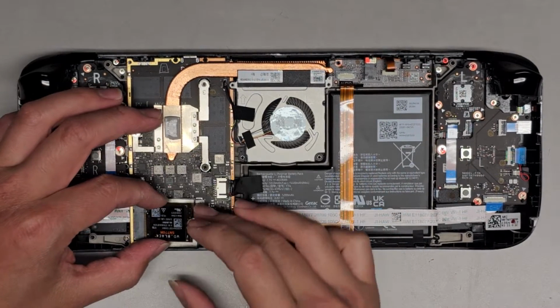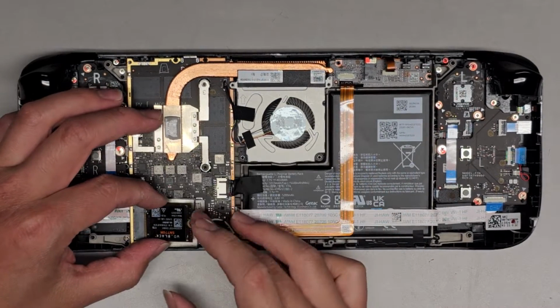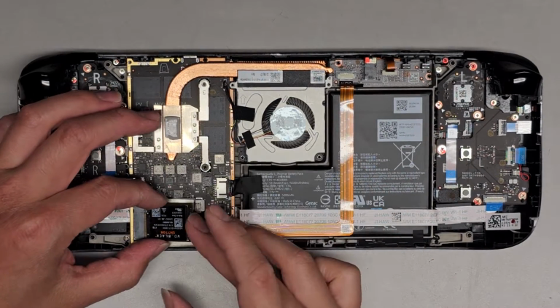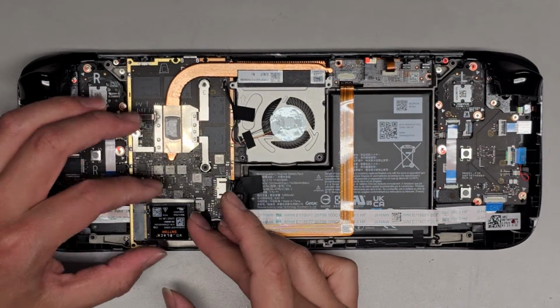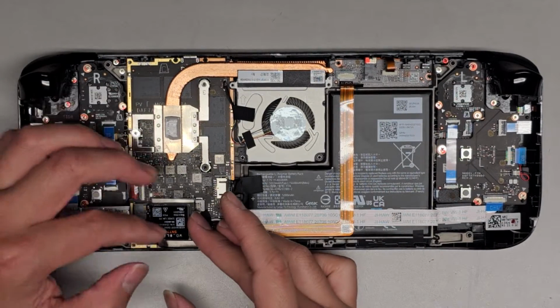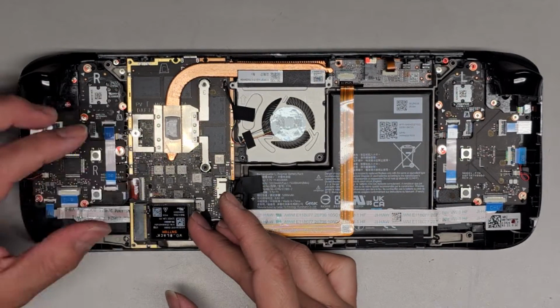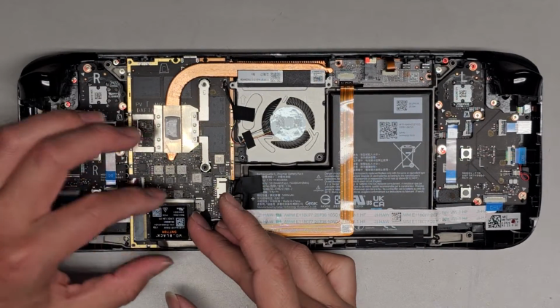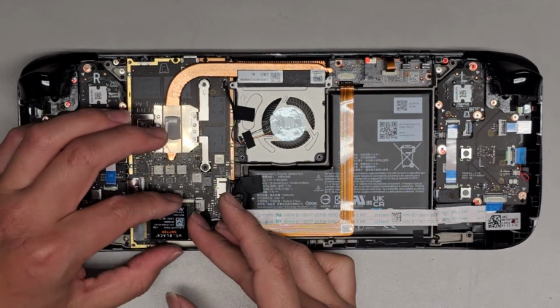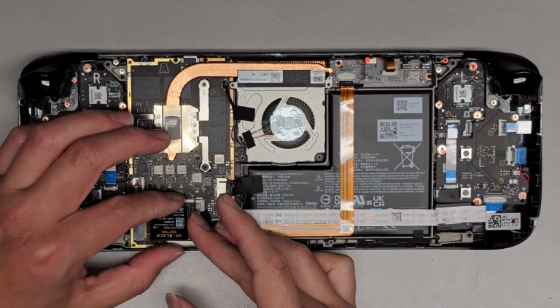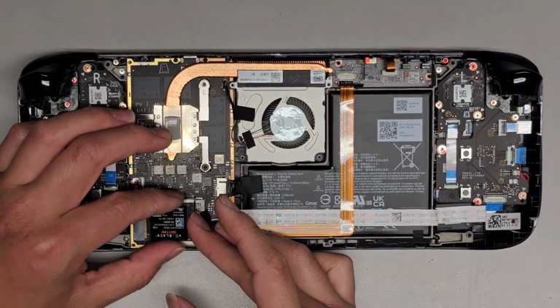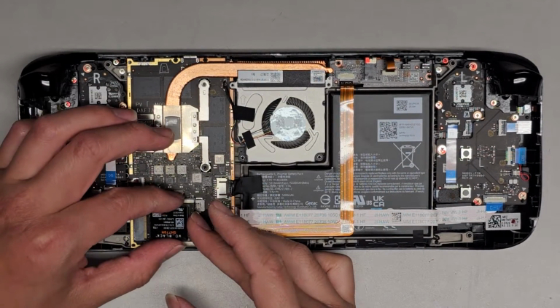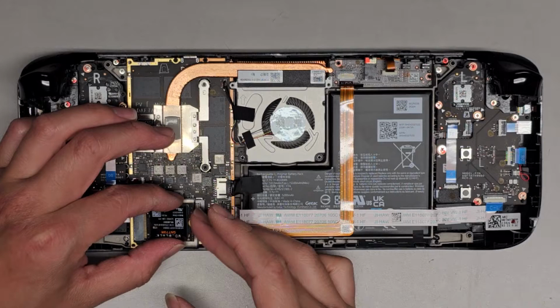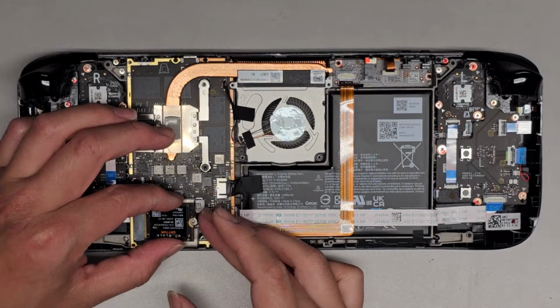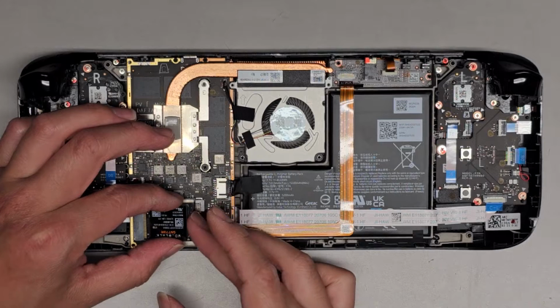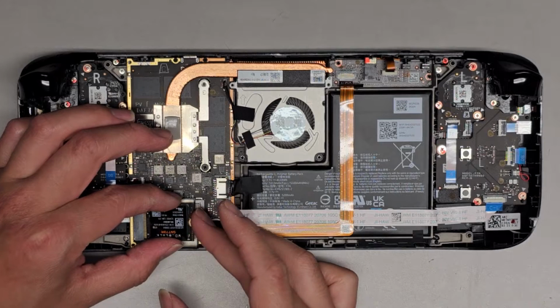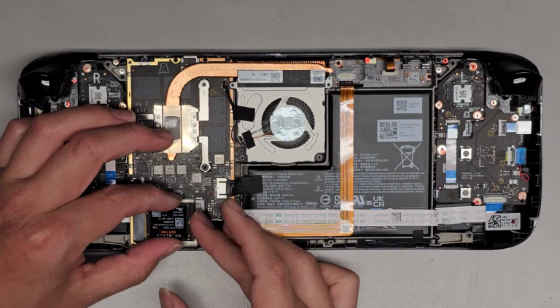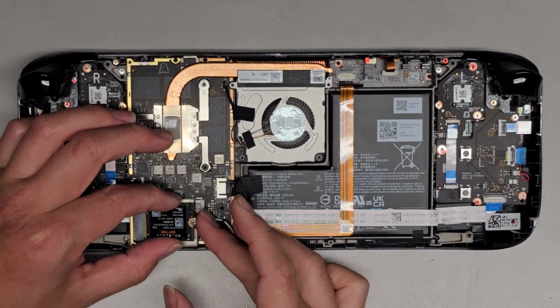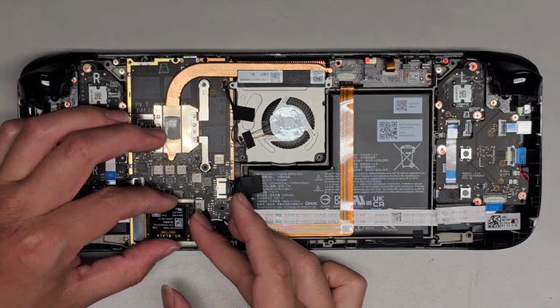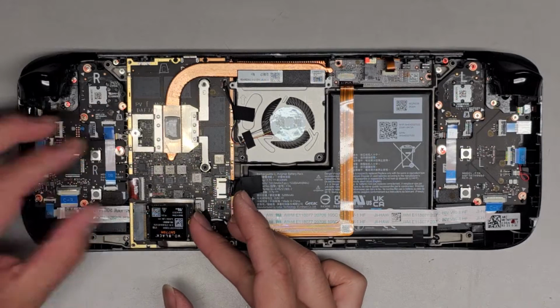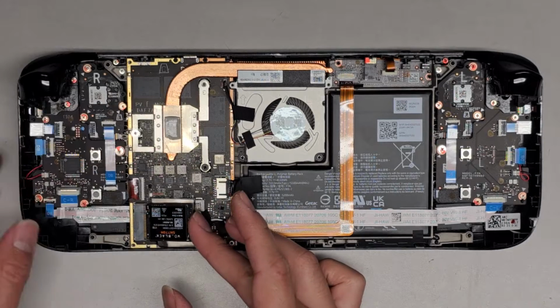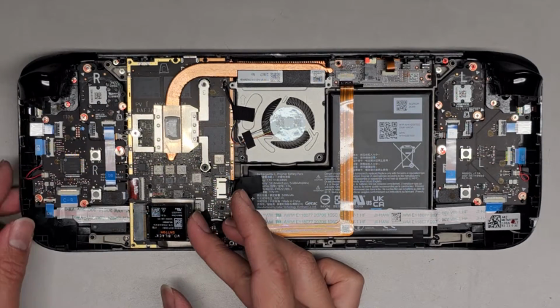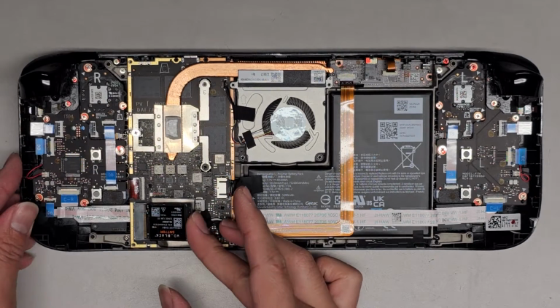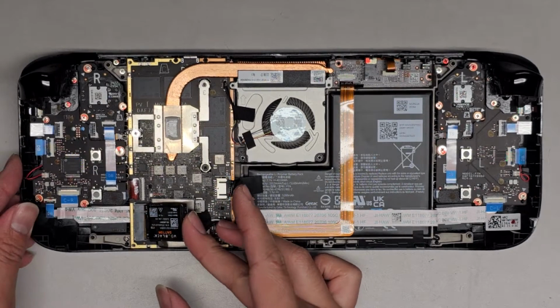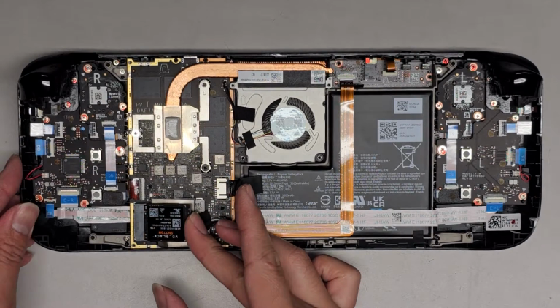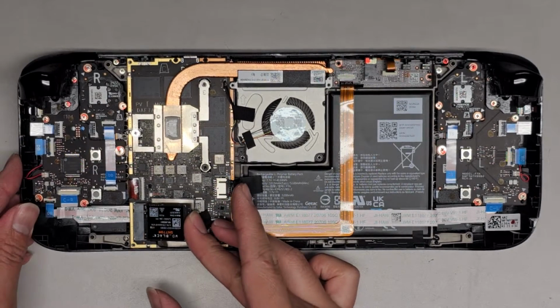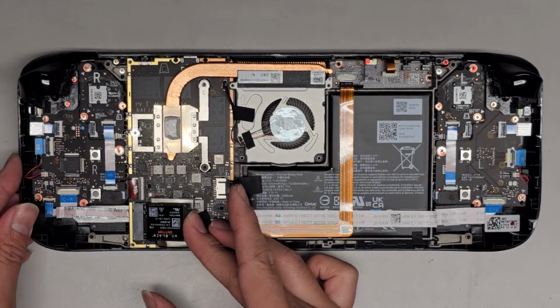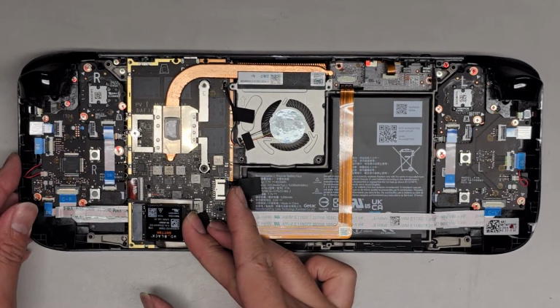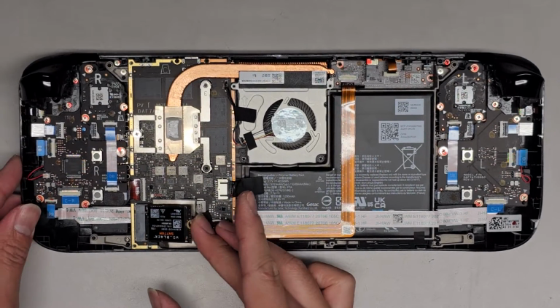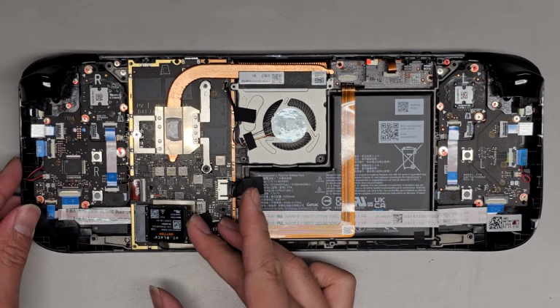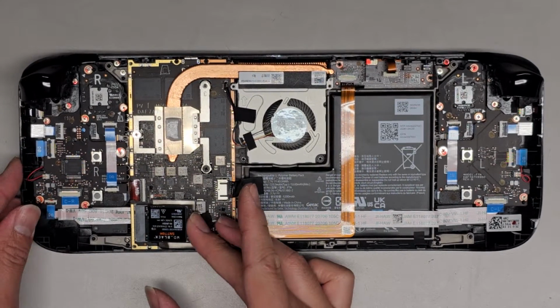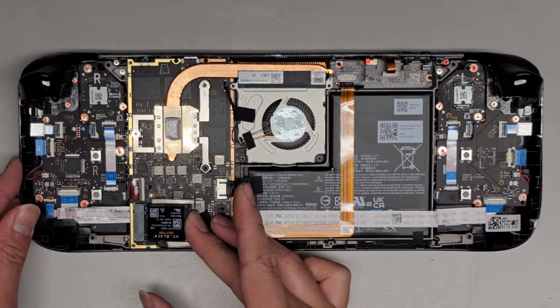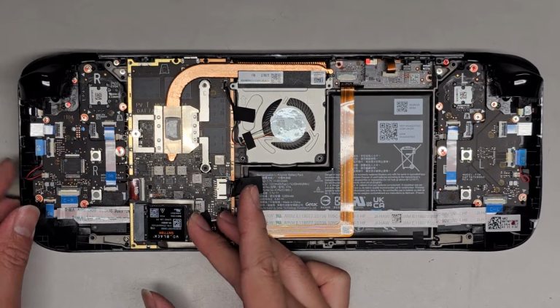You don't have to worry about getting all your games and everything back on. So we're going to push this back on.